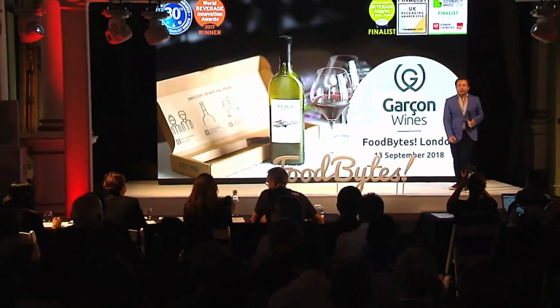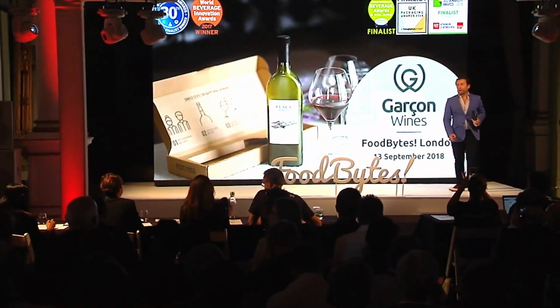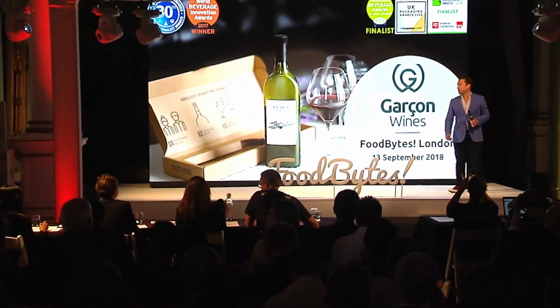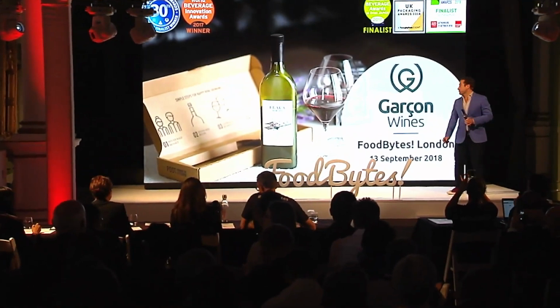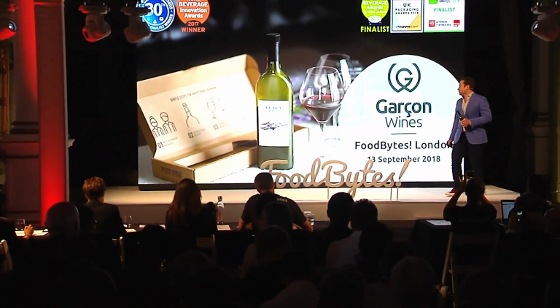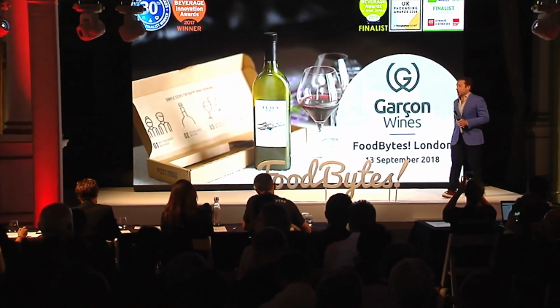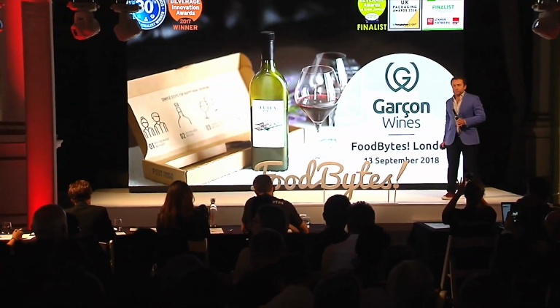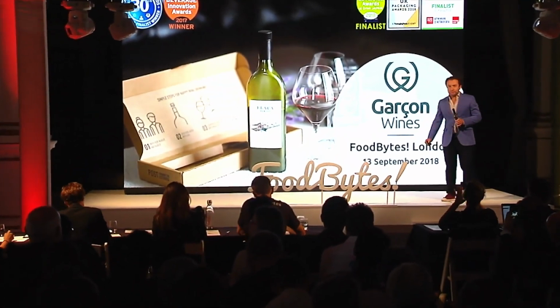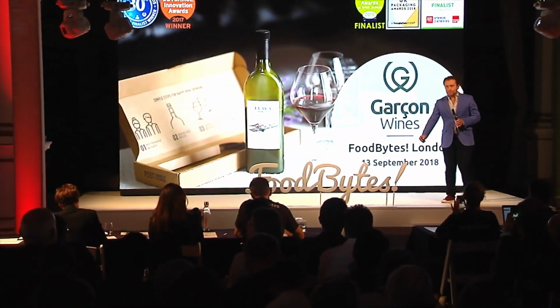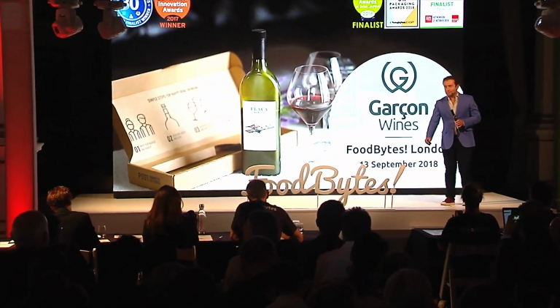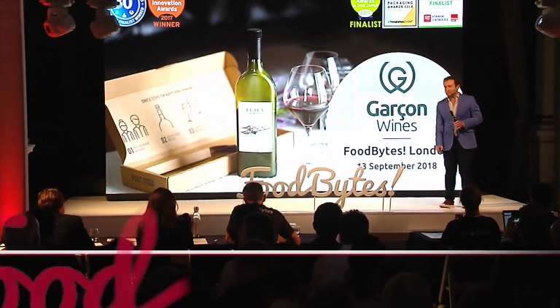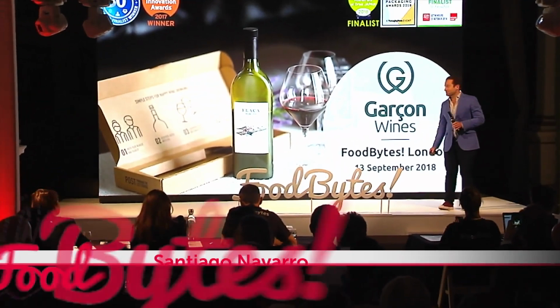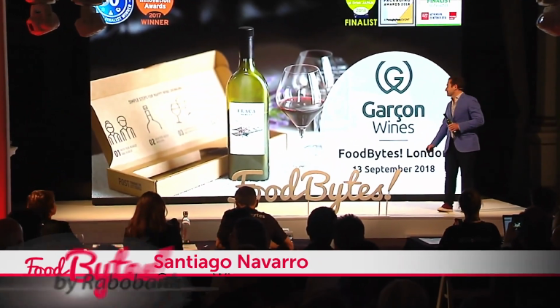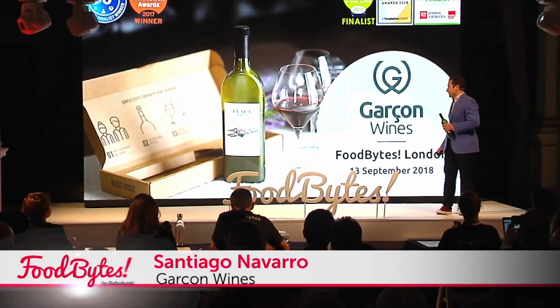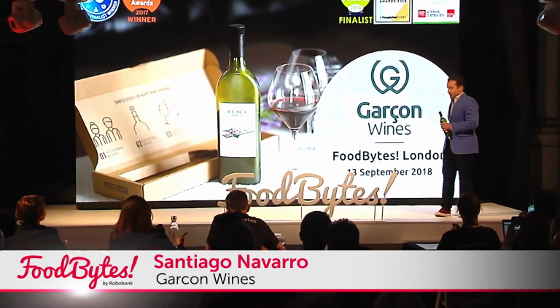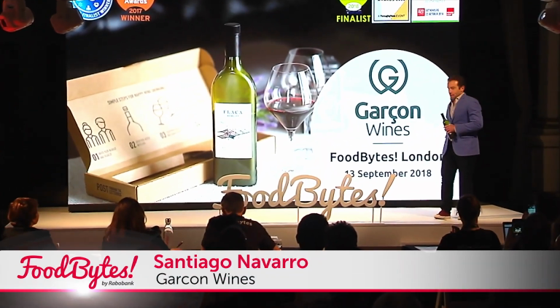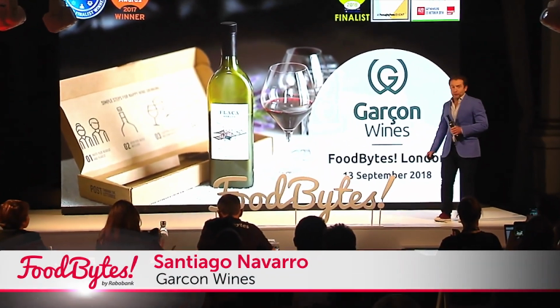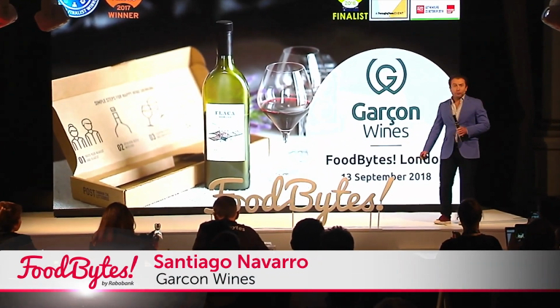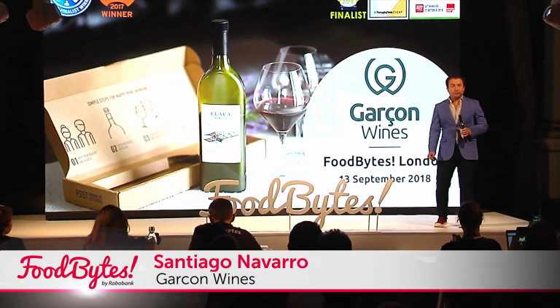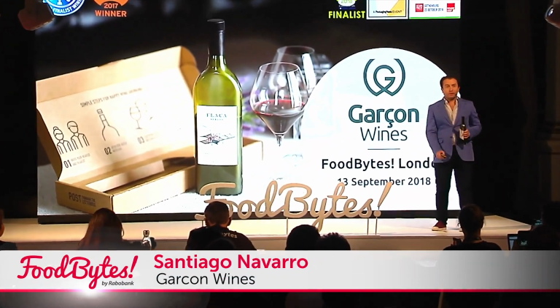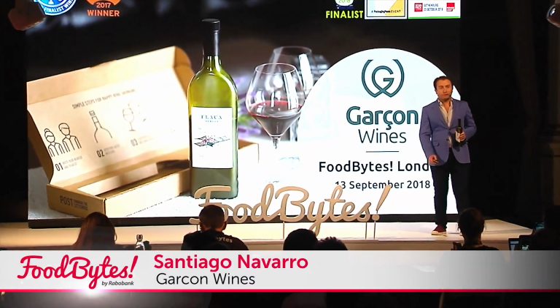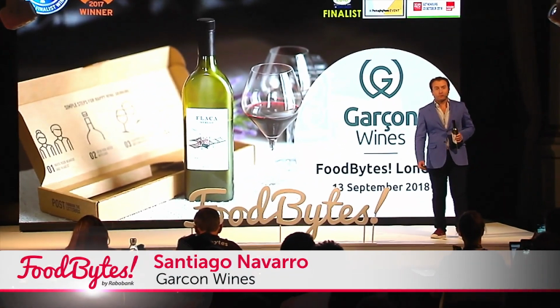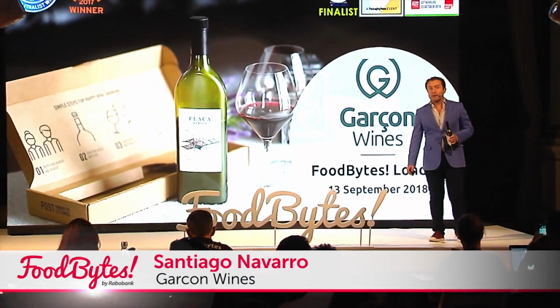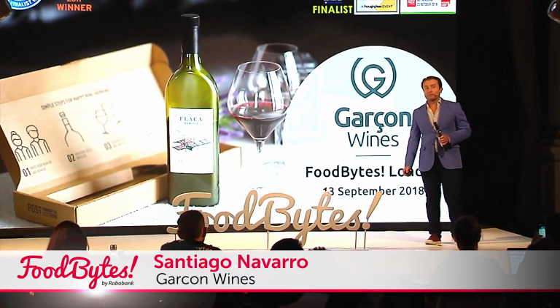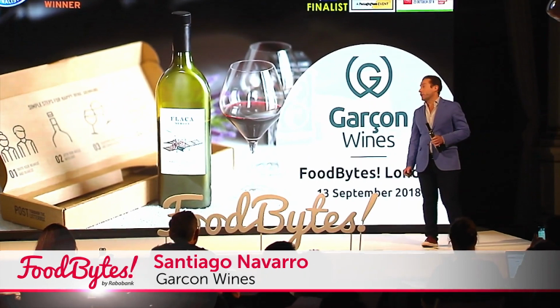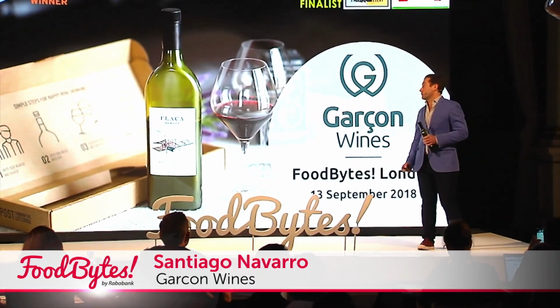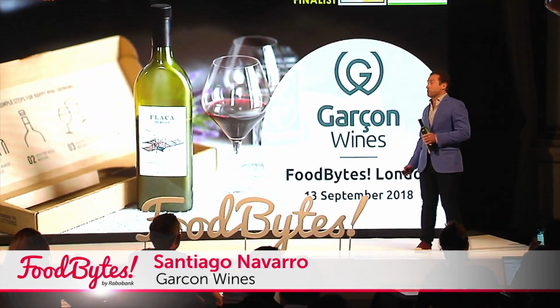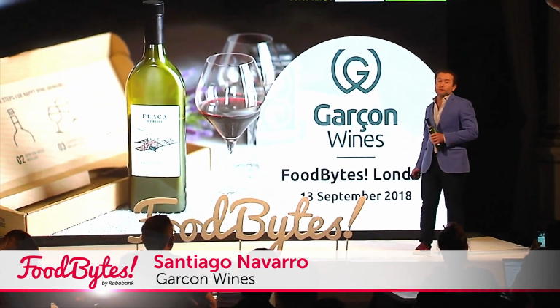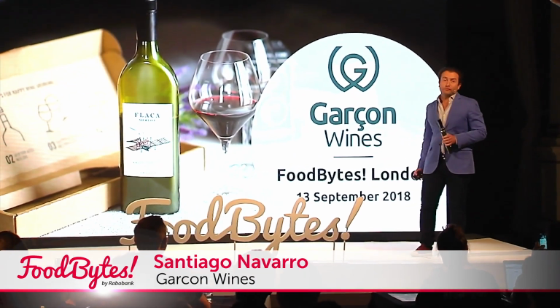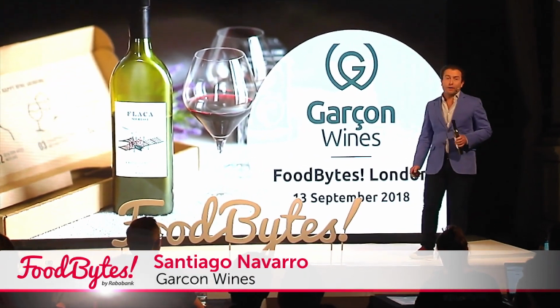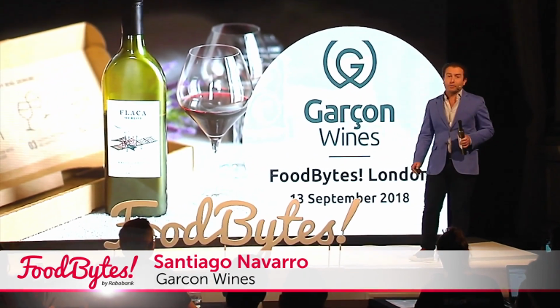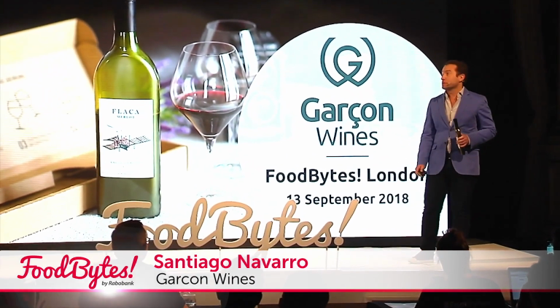Hi all, welcome to Garcon Wines, welcome to the future of wine bottles.